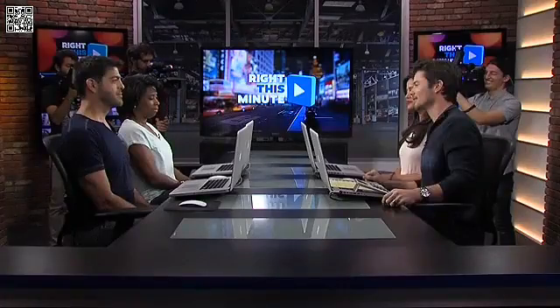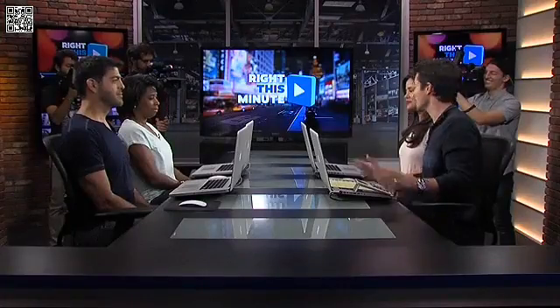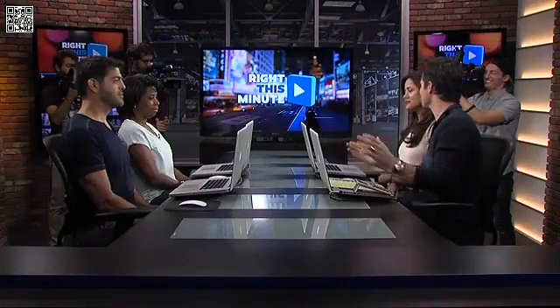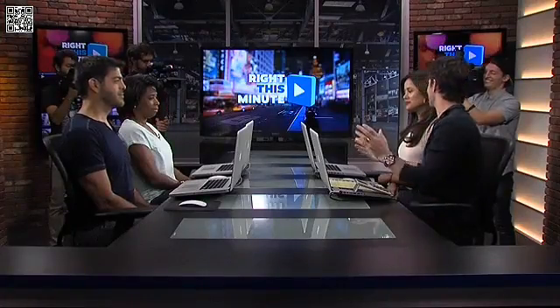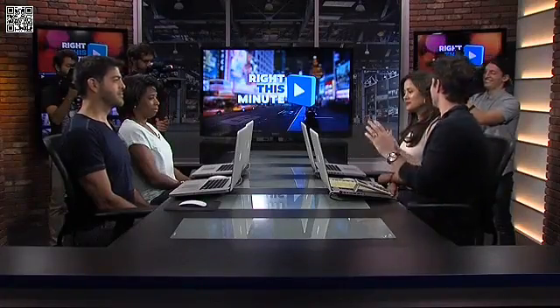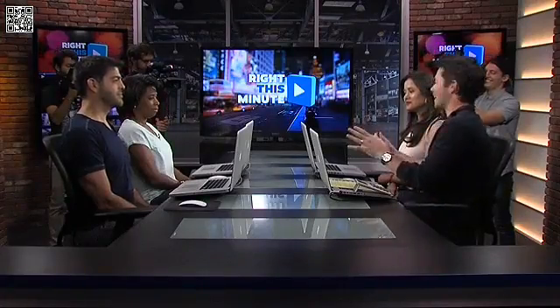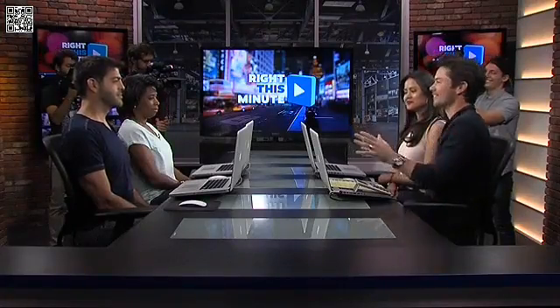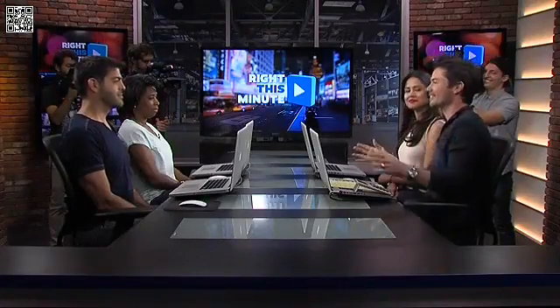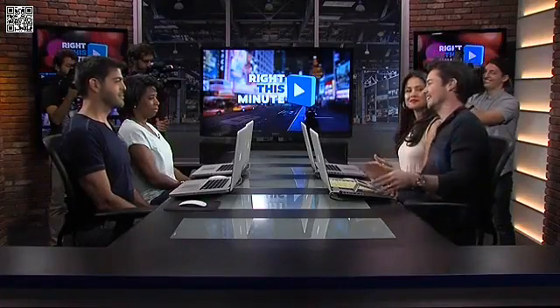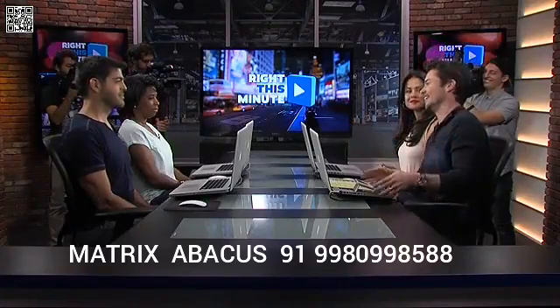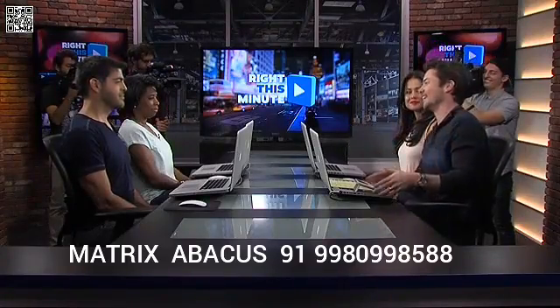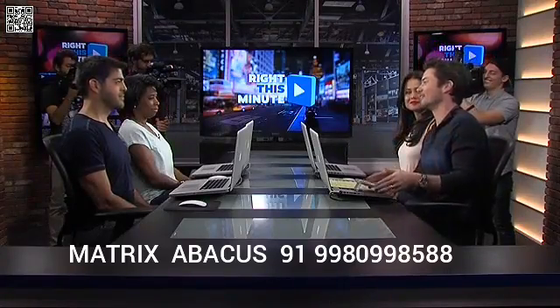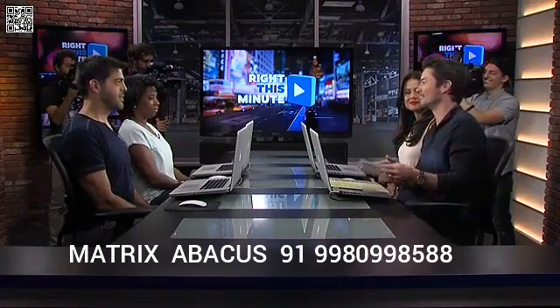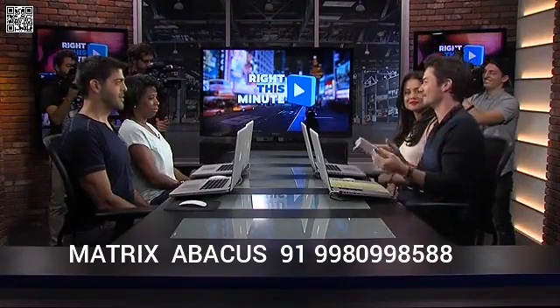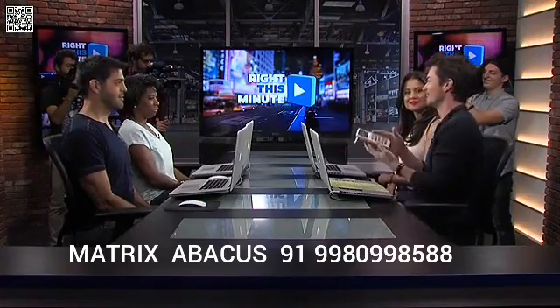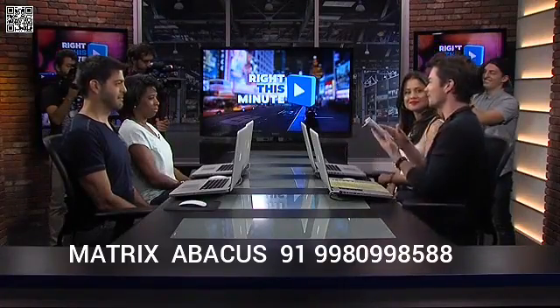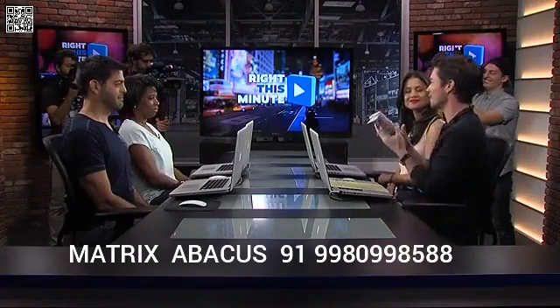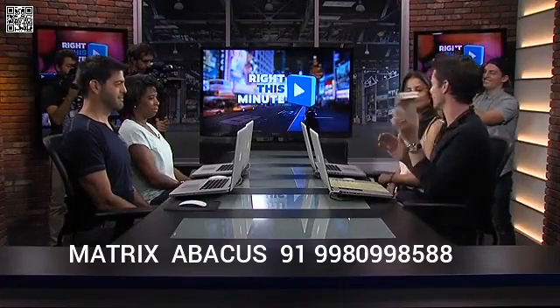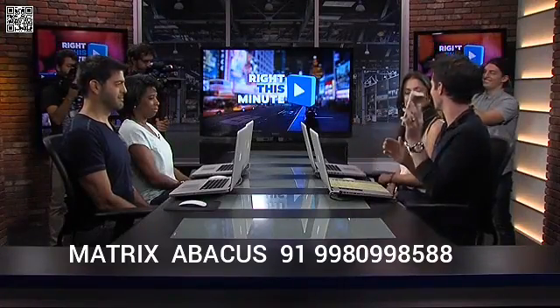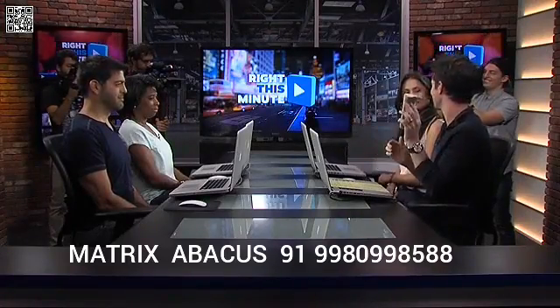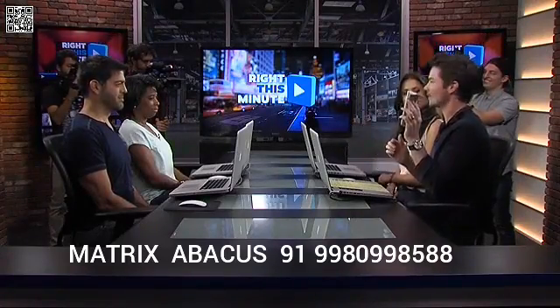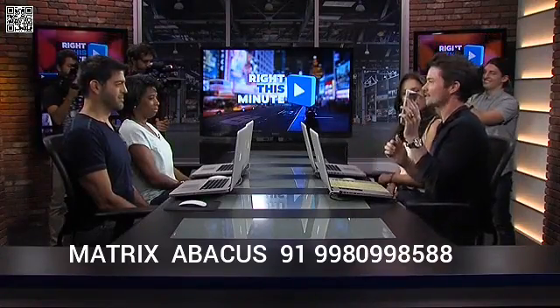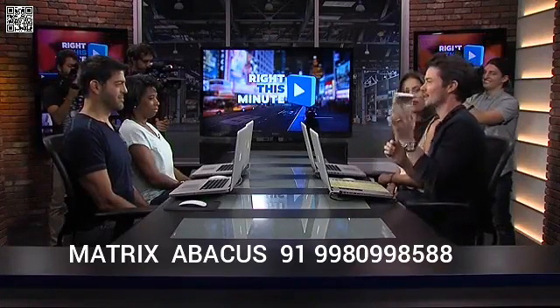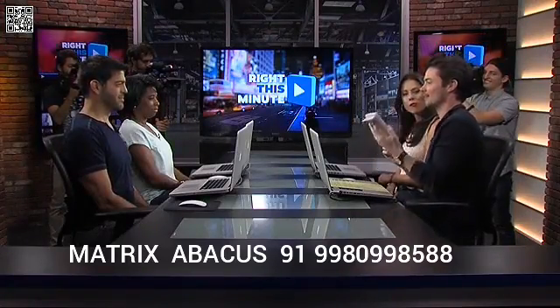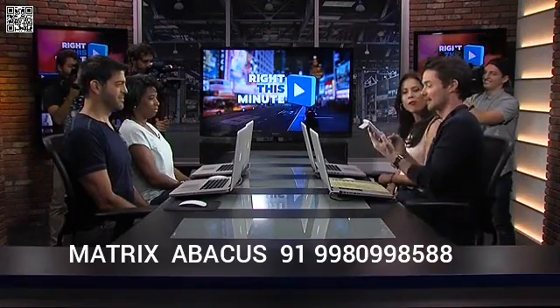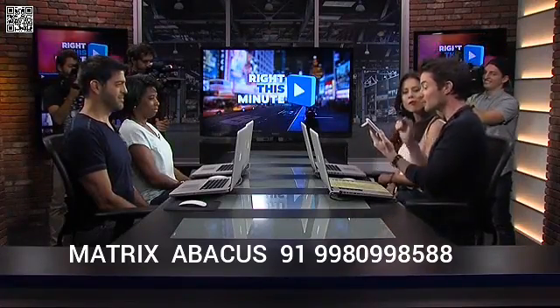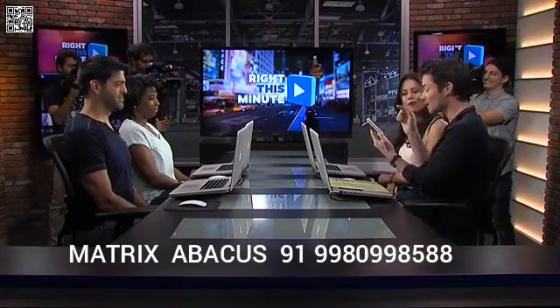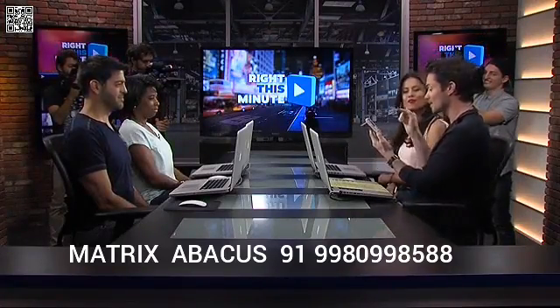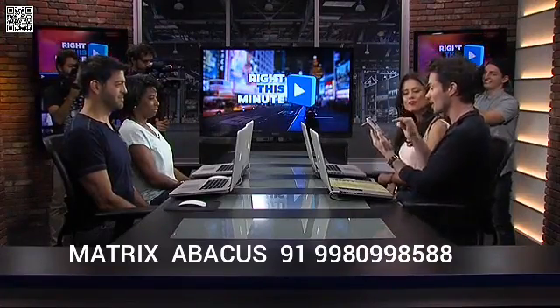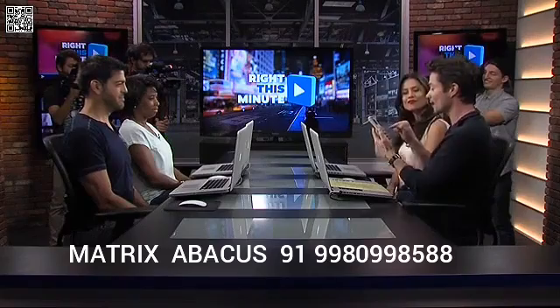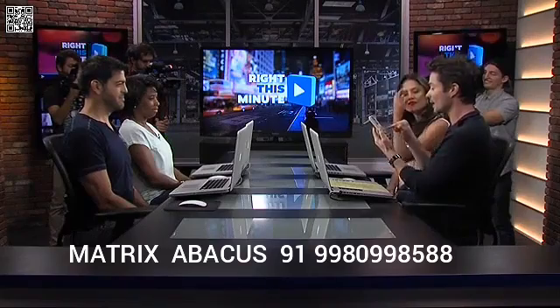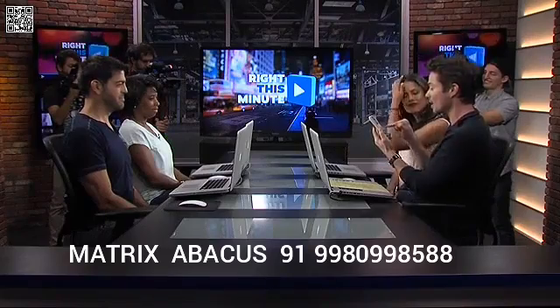Time to do some math here at Write This Minute. I've got my epic 90s calculator. We're going to start right now.